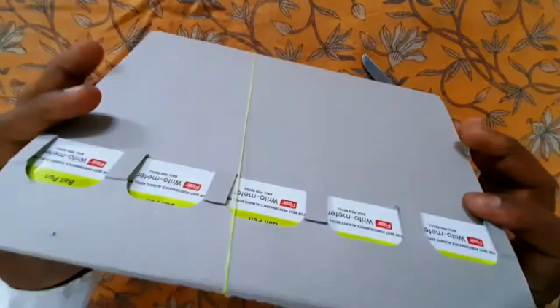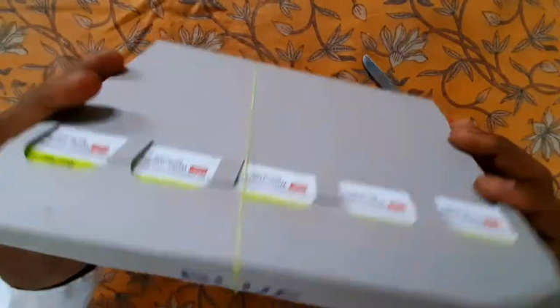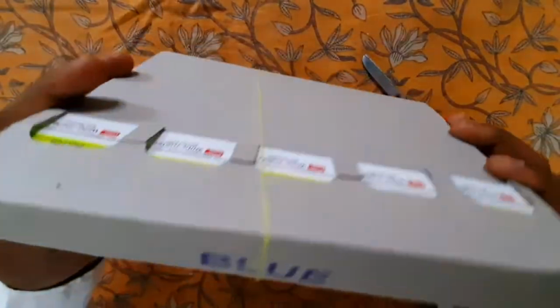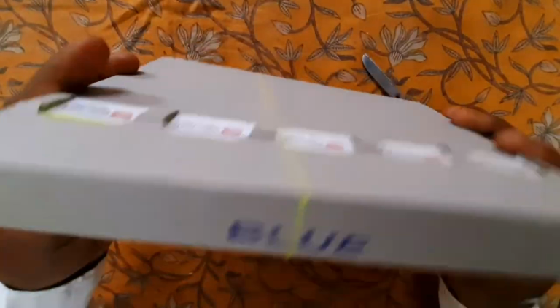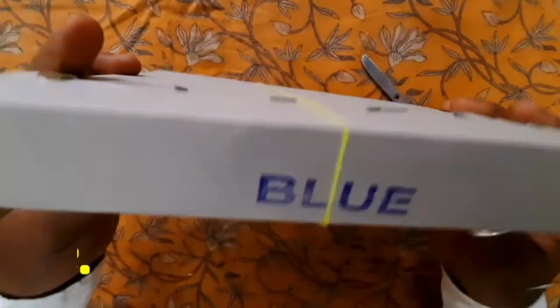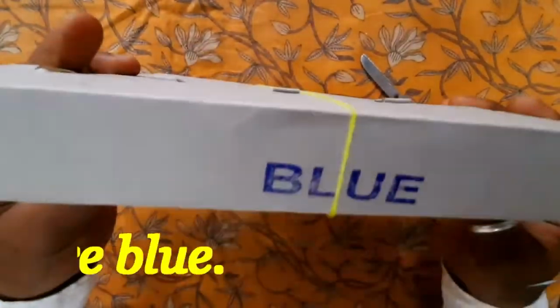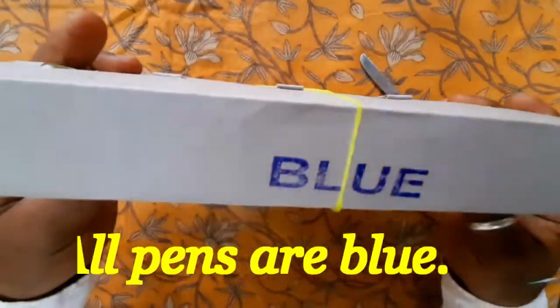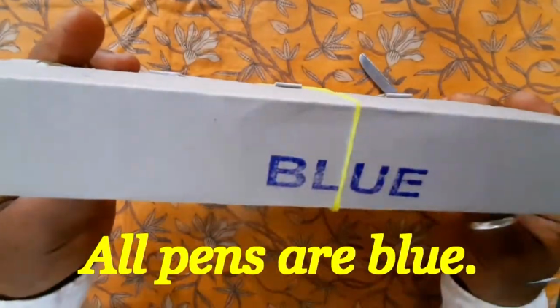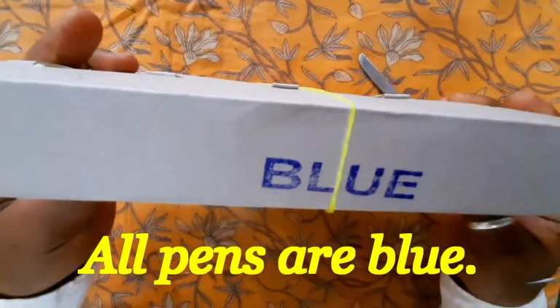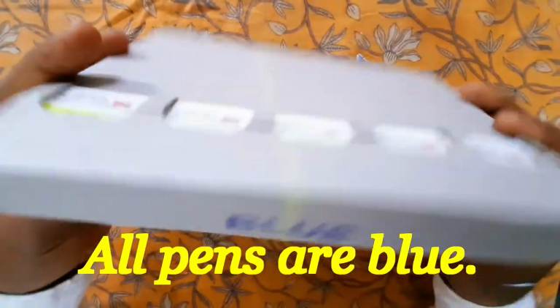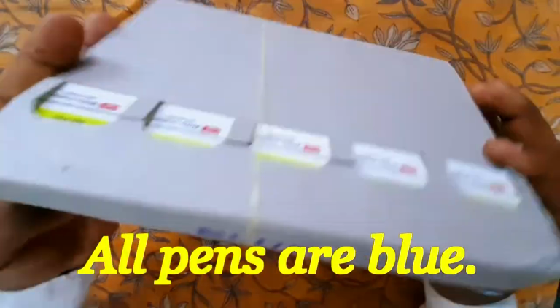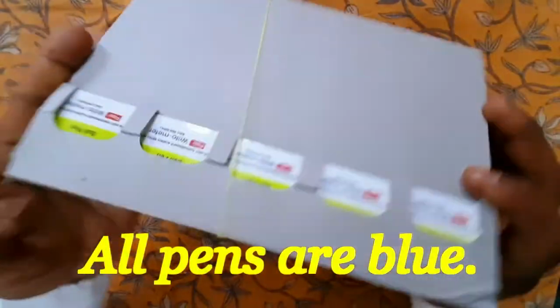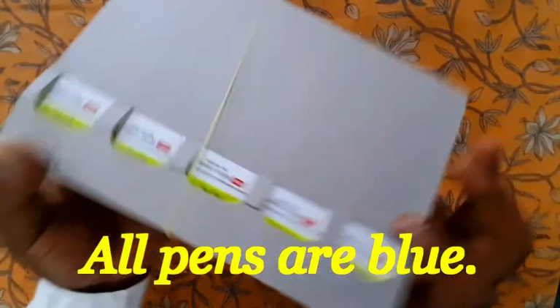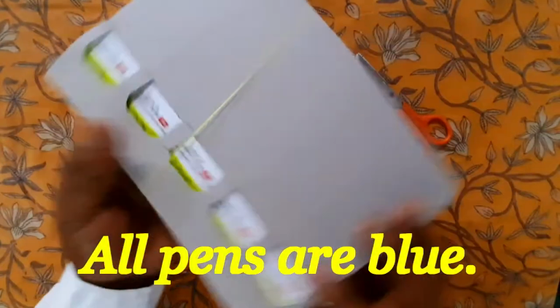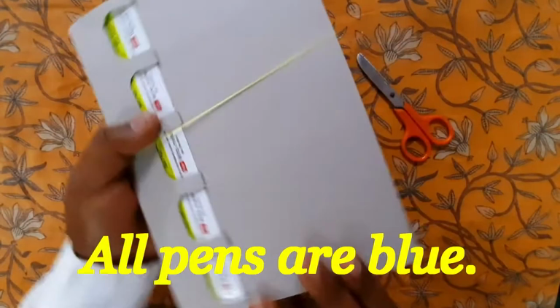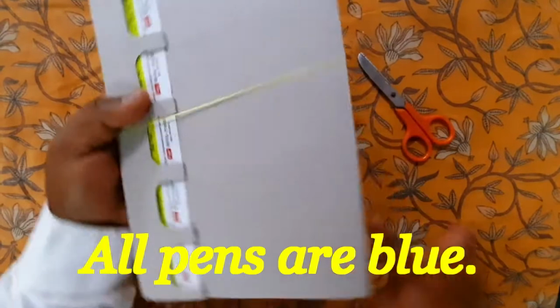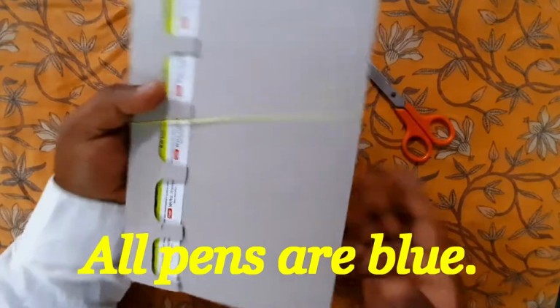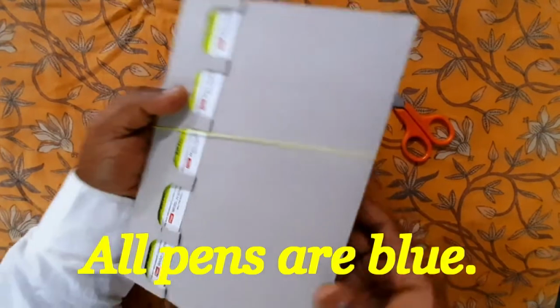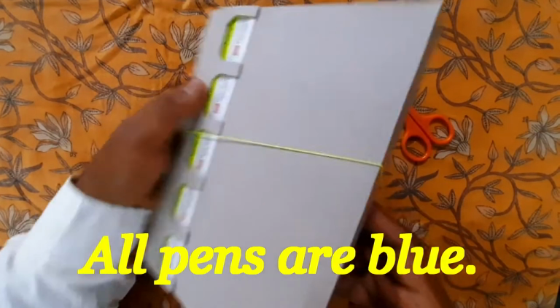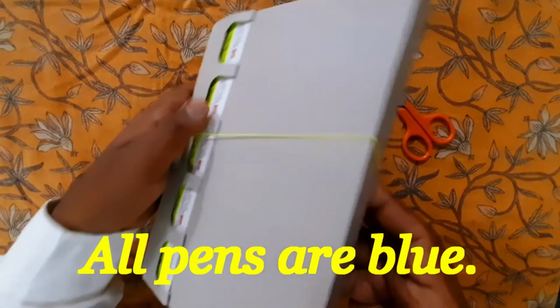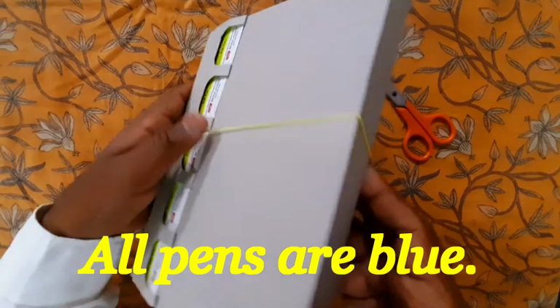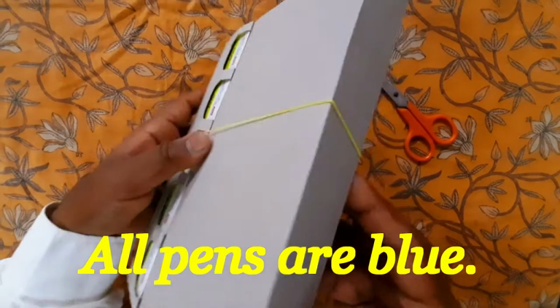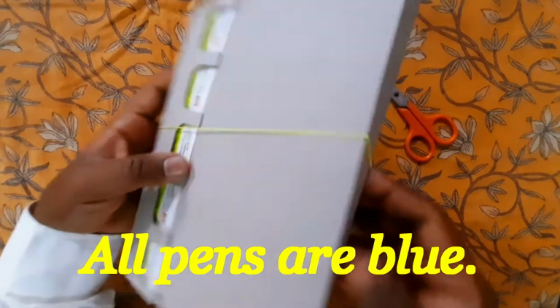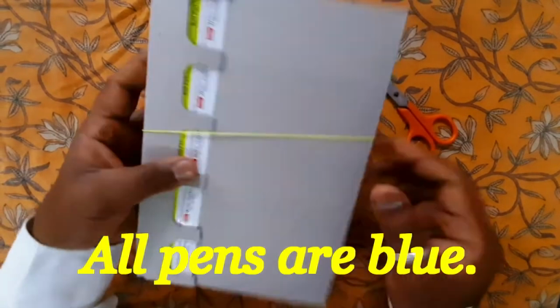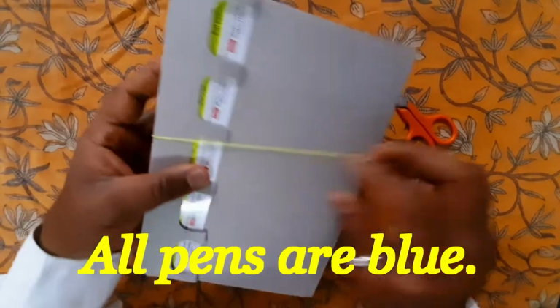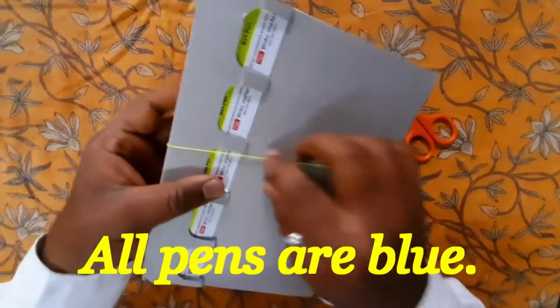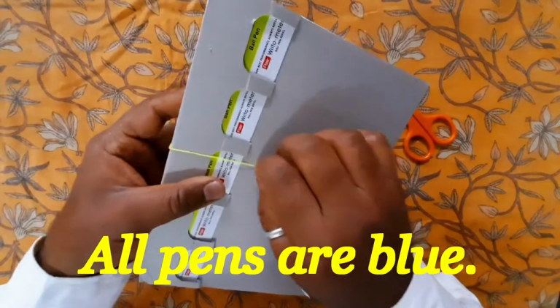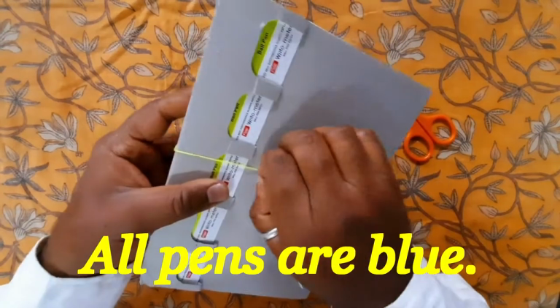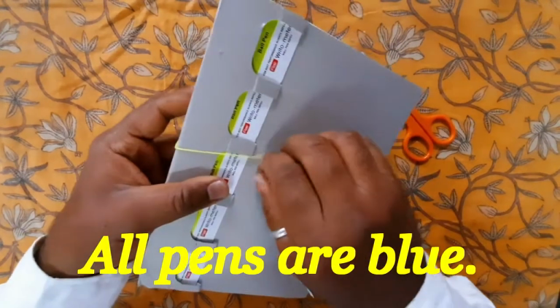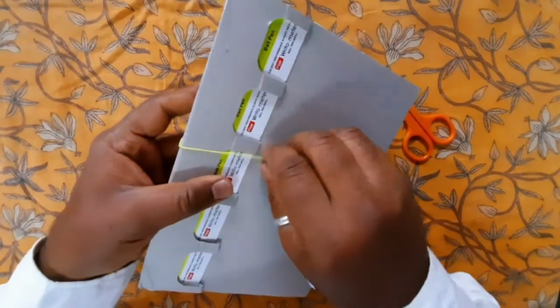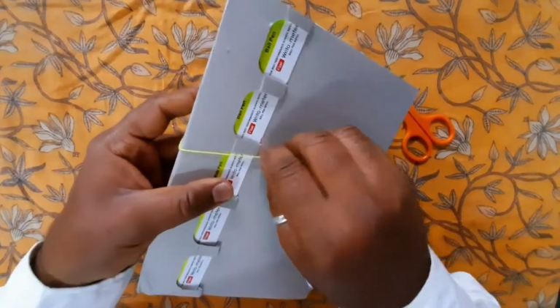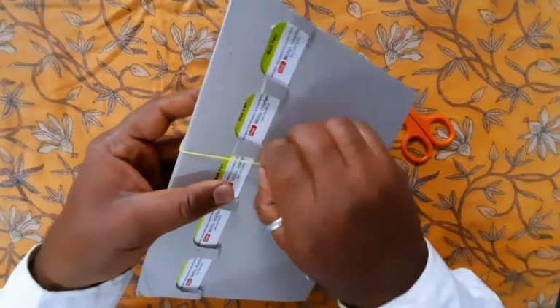All pens are blue. These are nicely packed, isn't it?